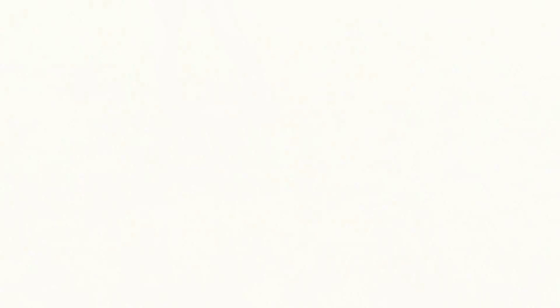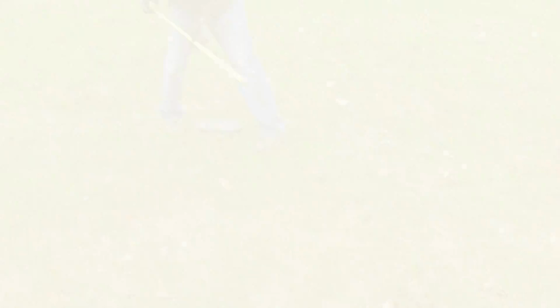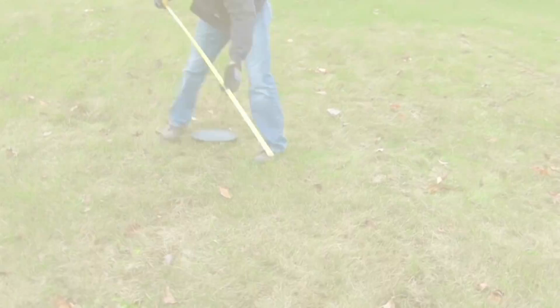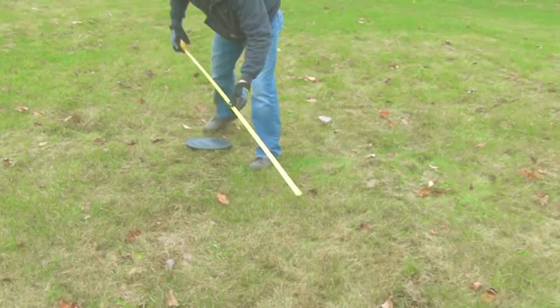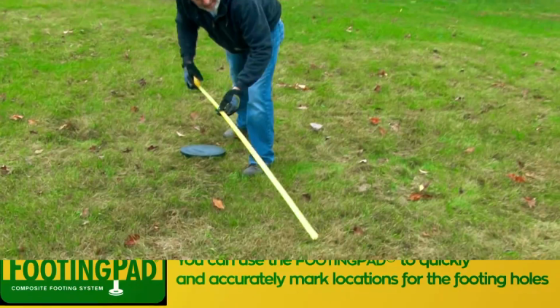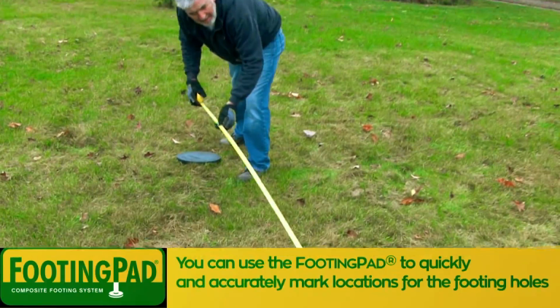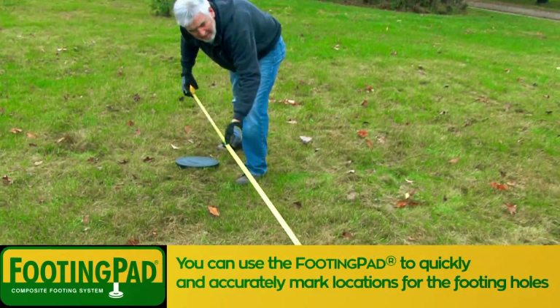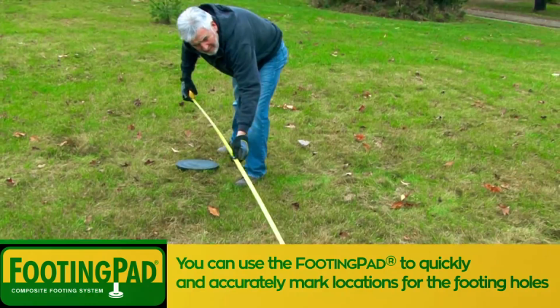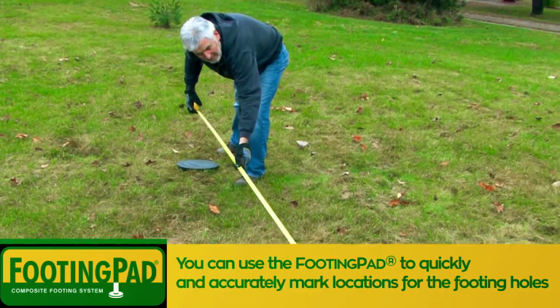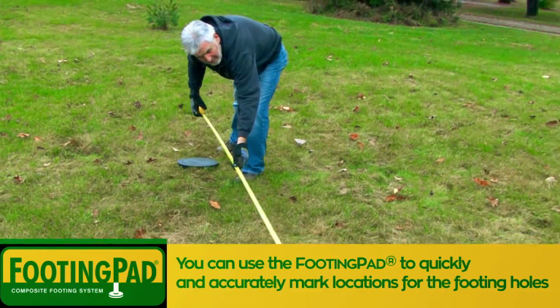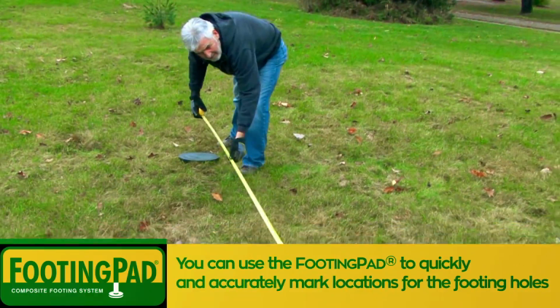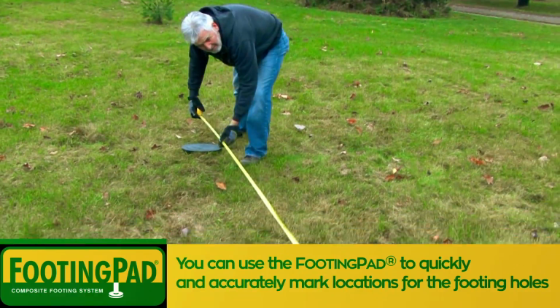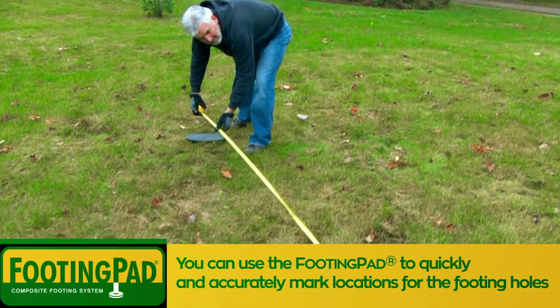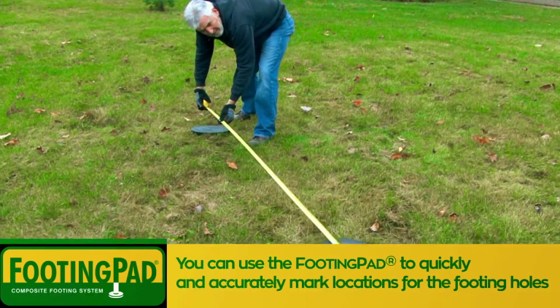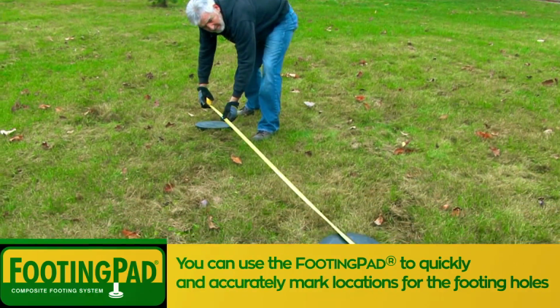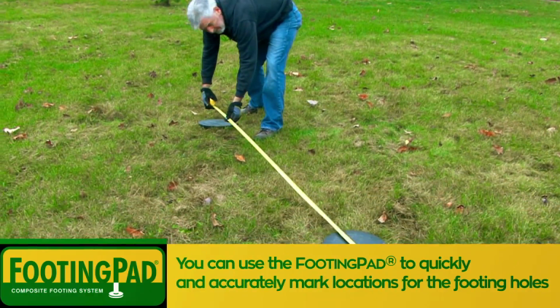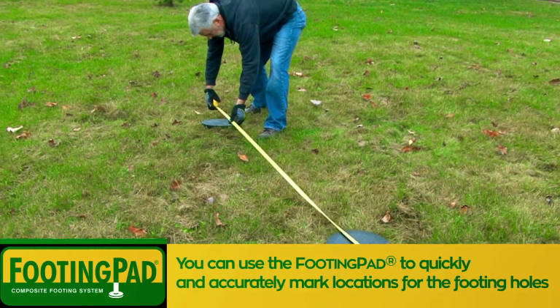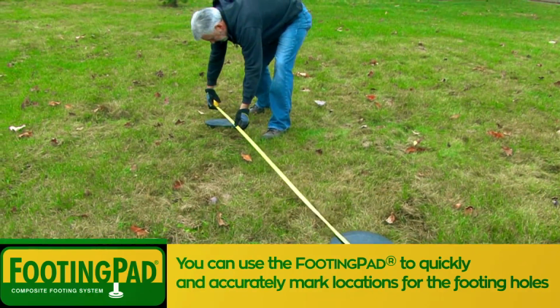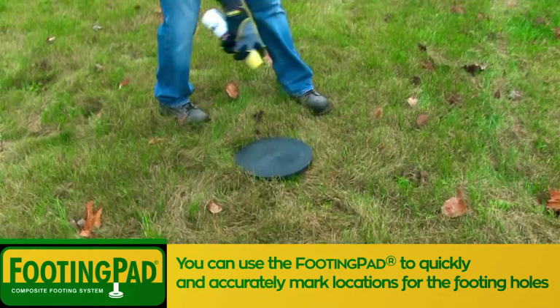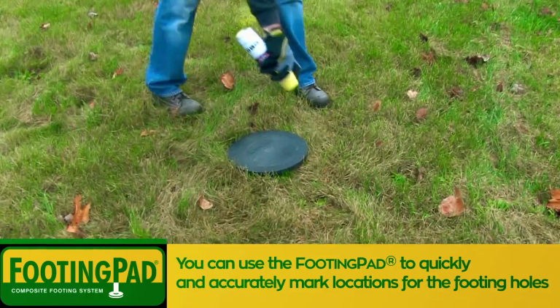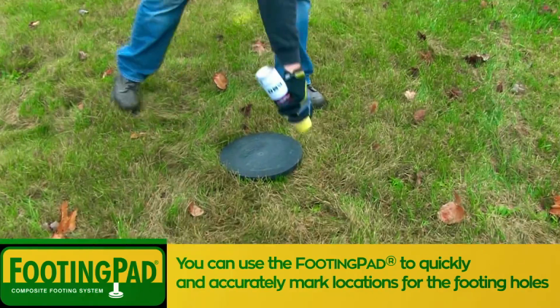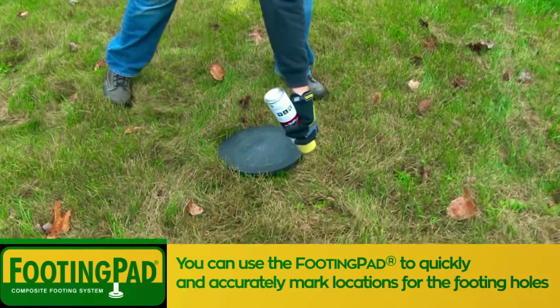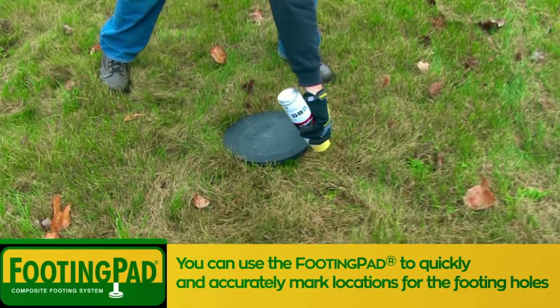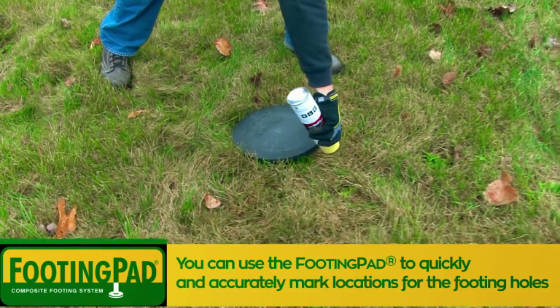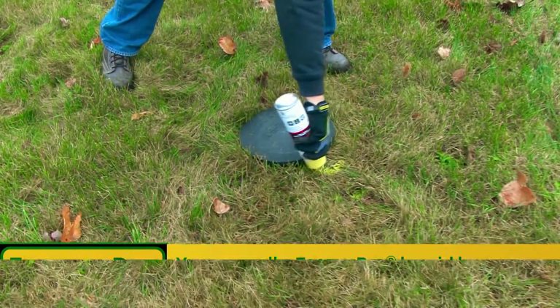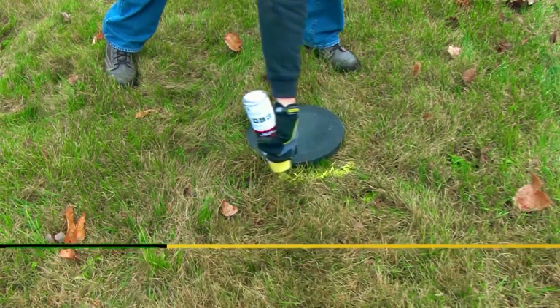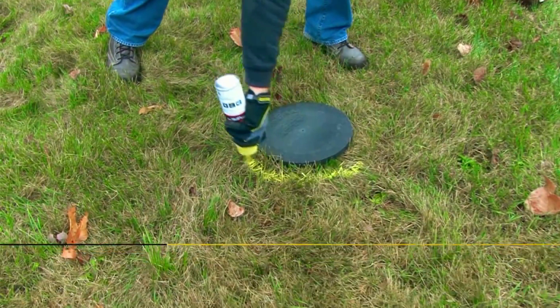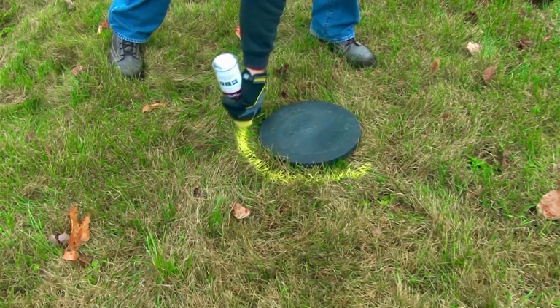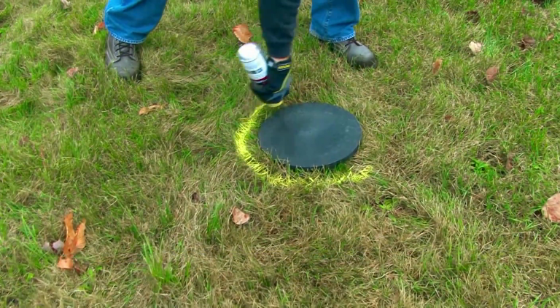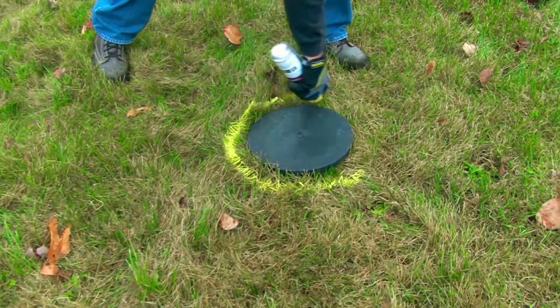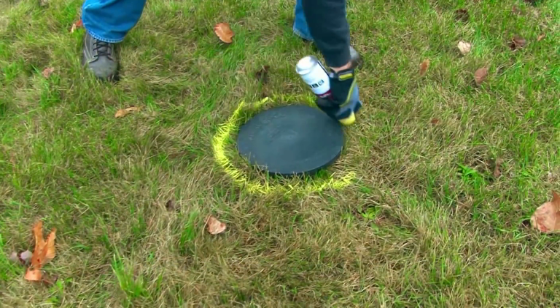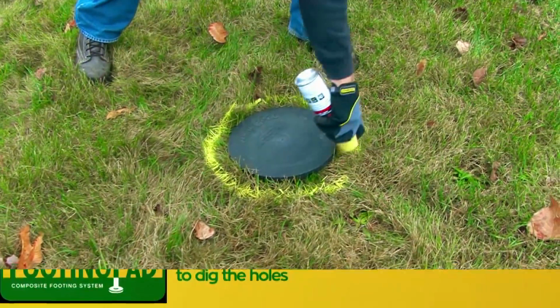As you're marking out your project, you can use the footing pad to quickly and accurately mark locations for the footing holes.